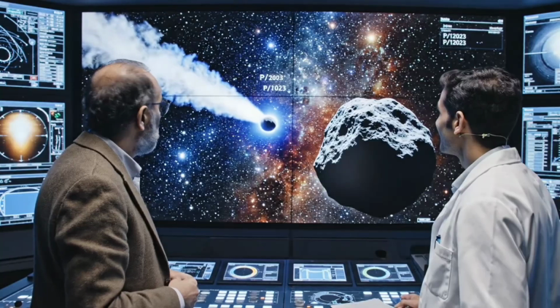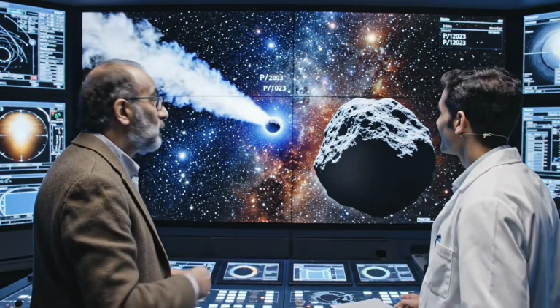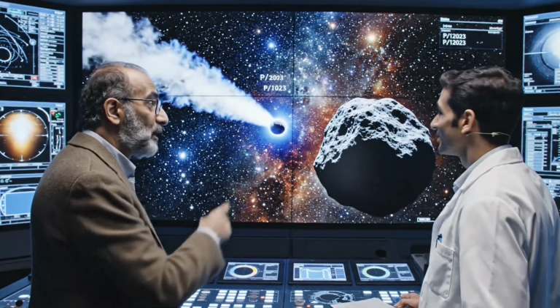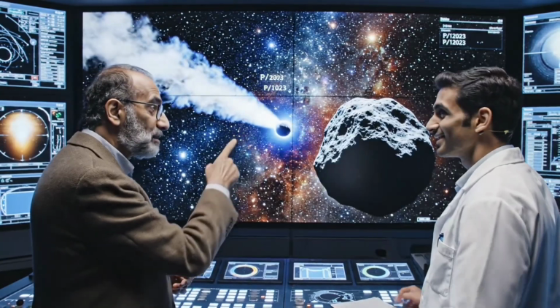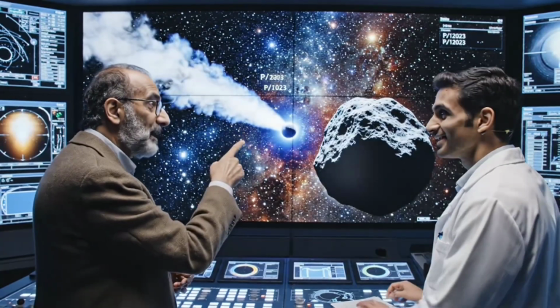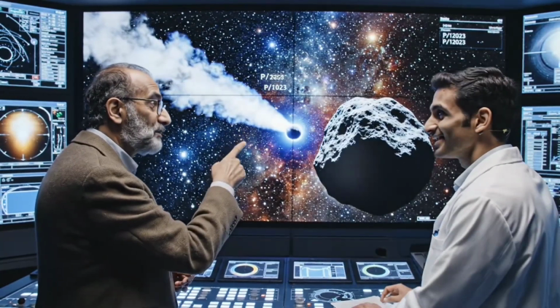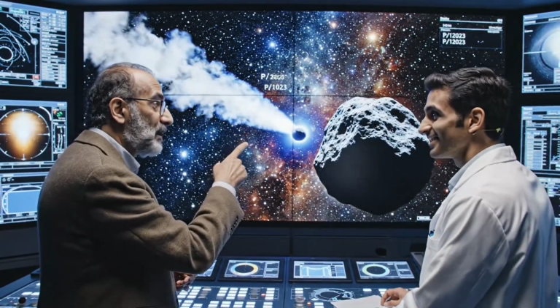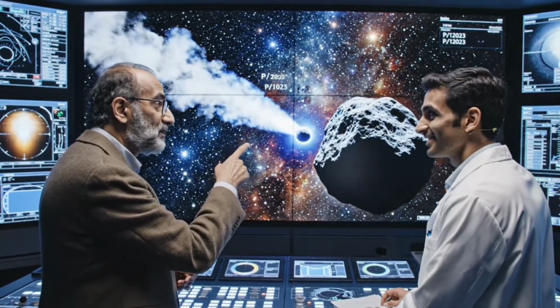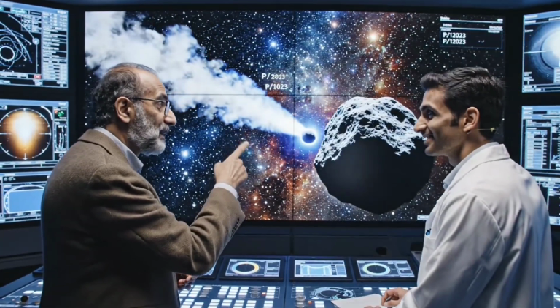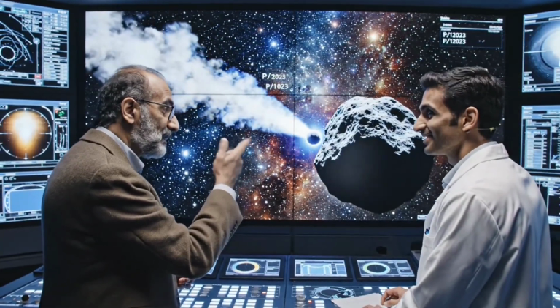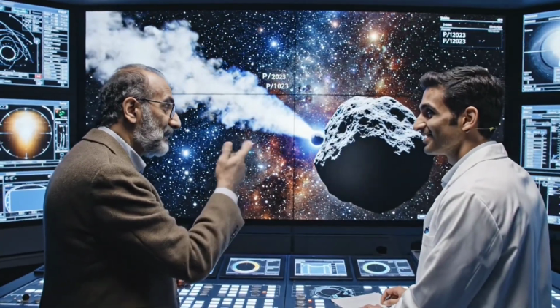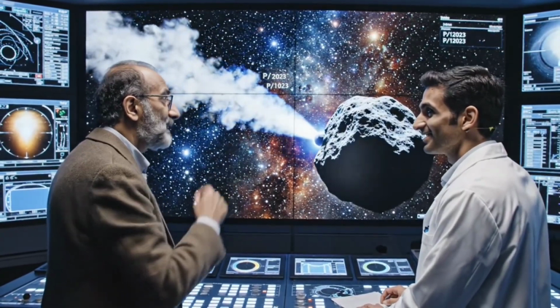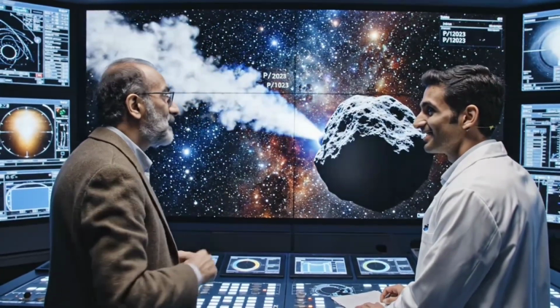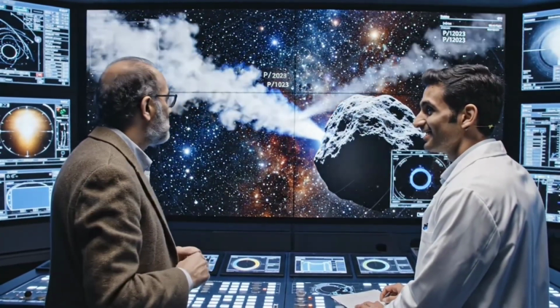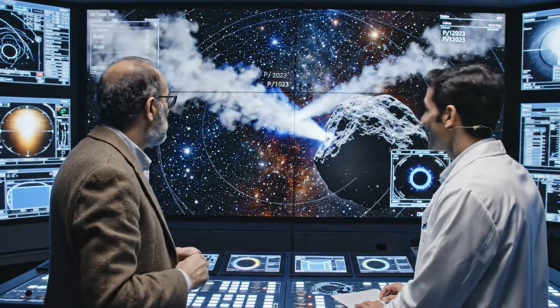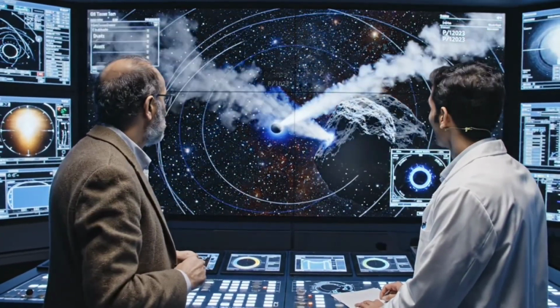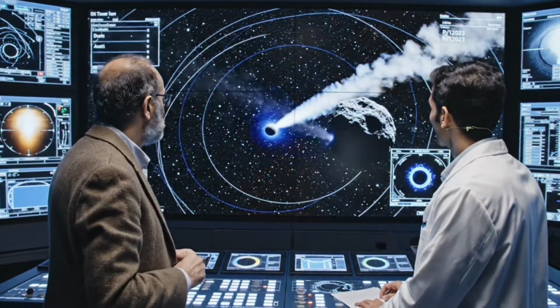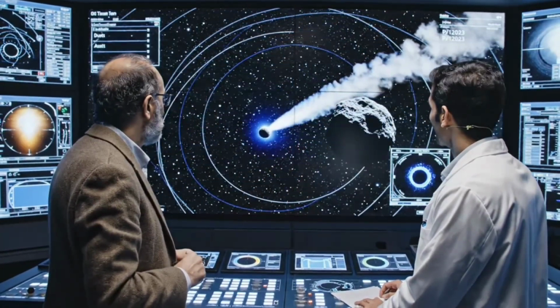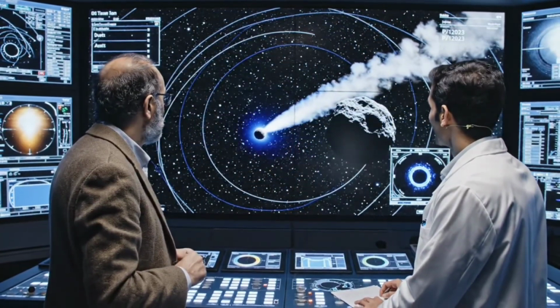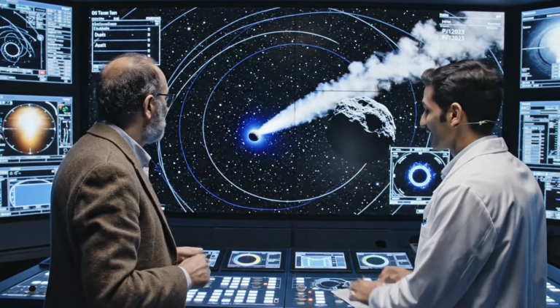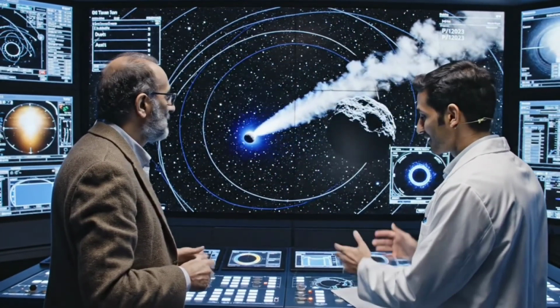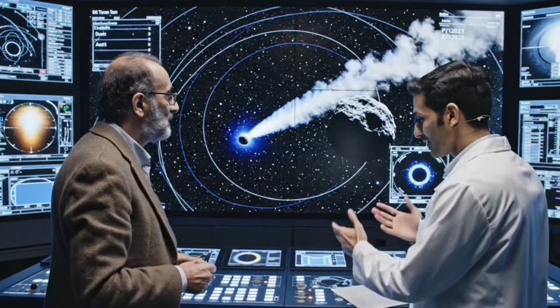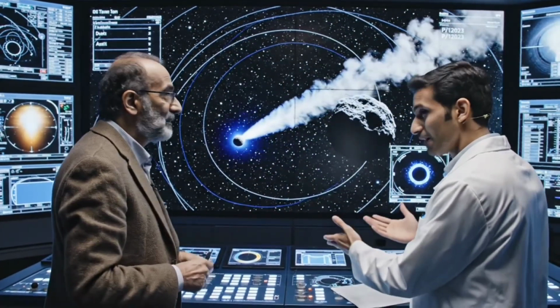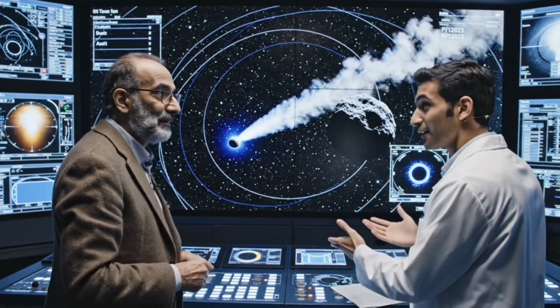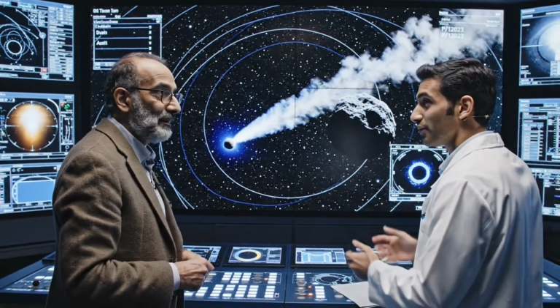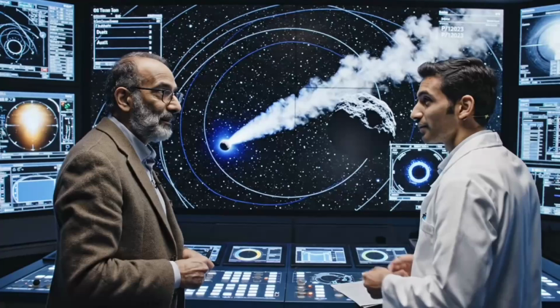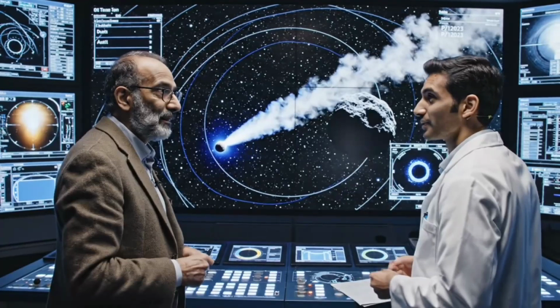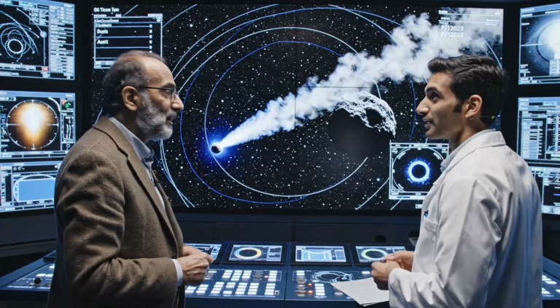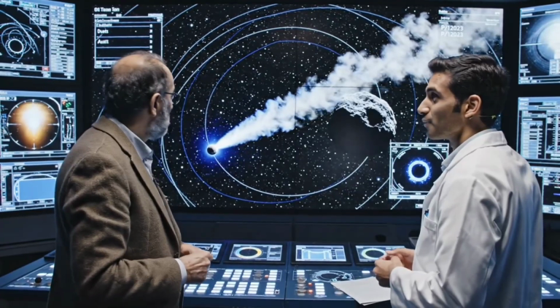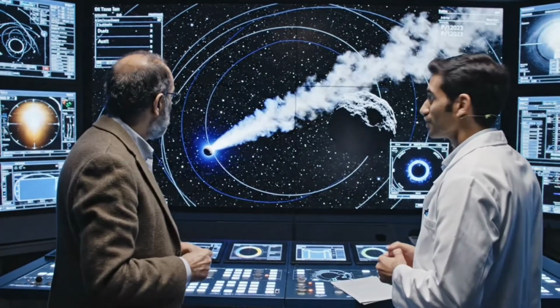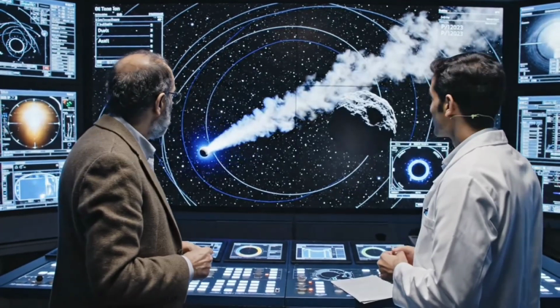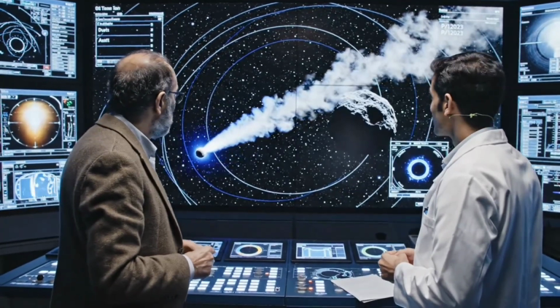Look how the perspective changes the dust tail — the anti-tail is clearly forming now. Incredible. The models predicted this.